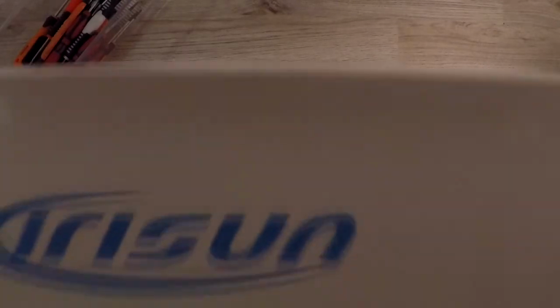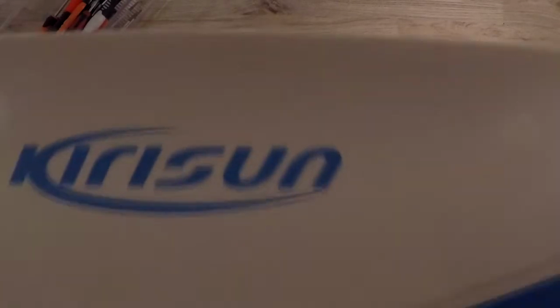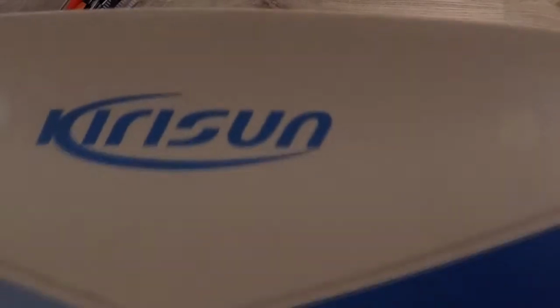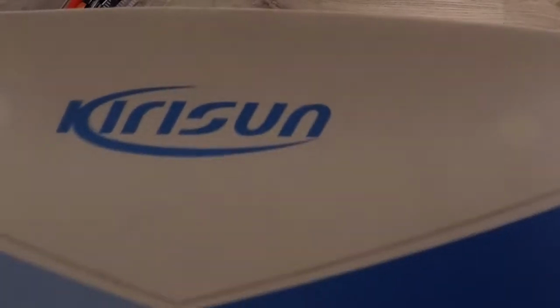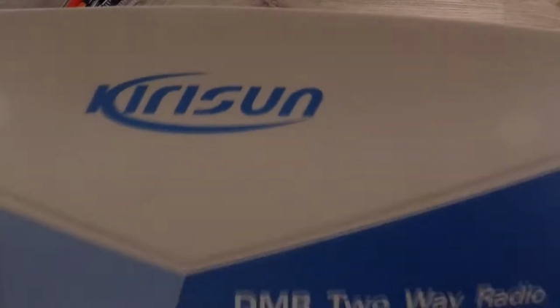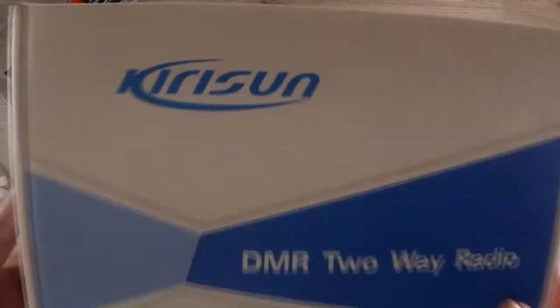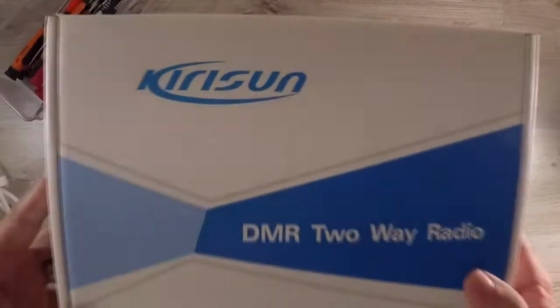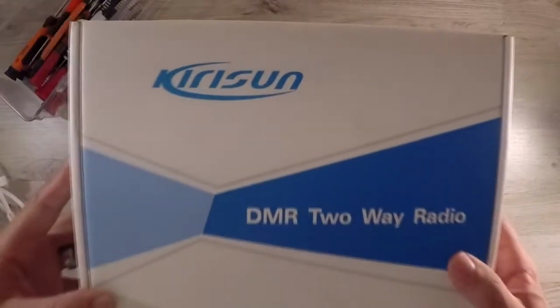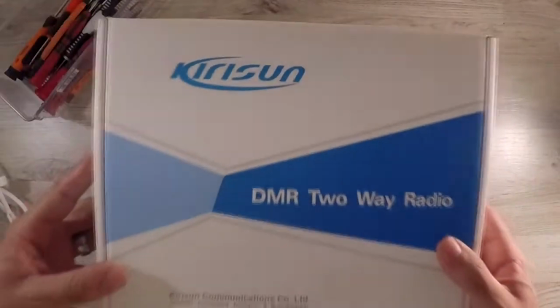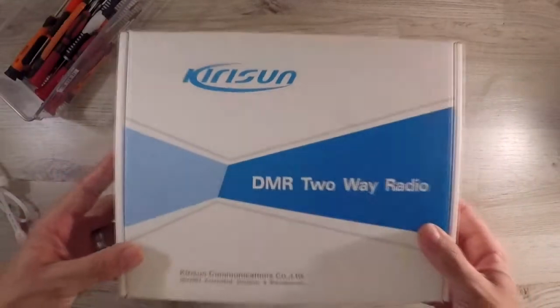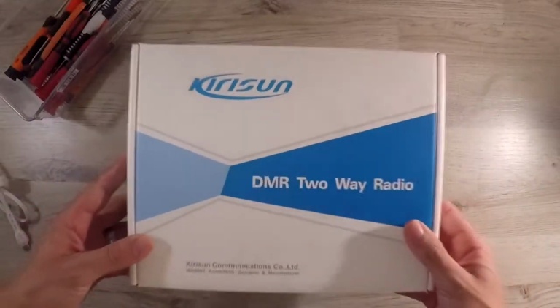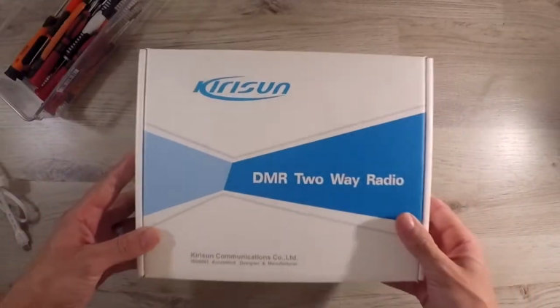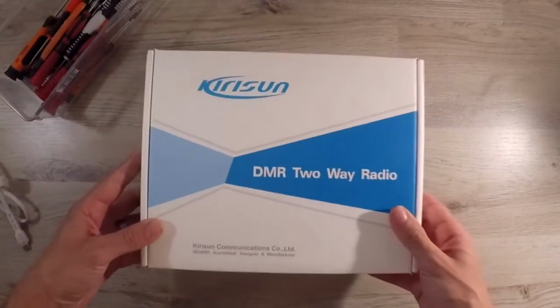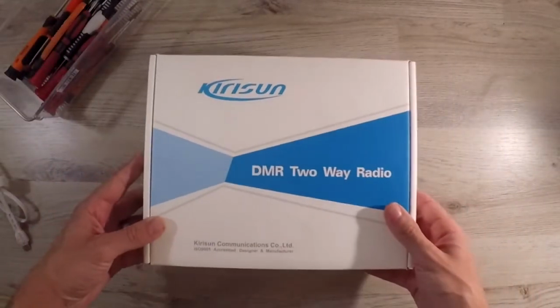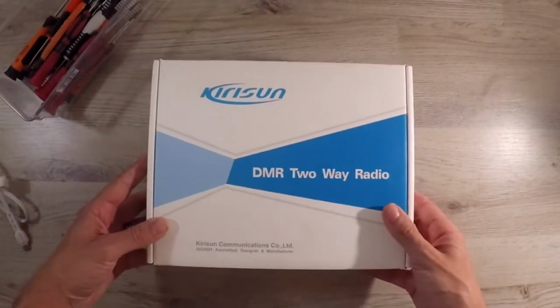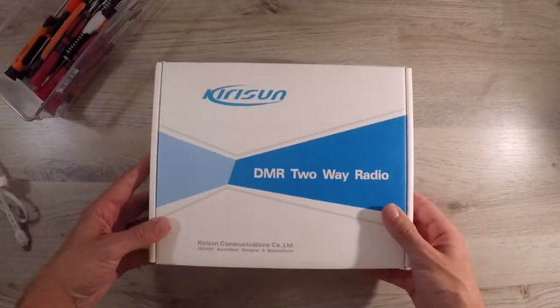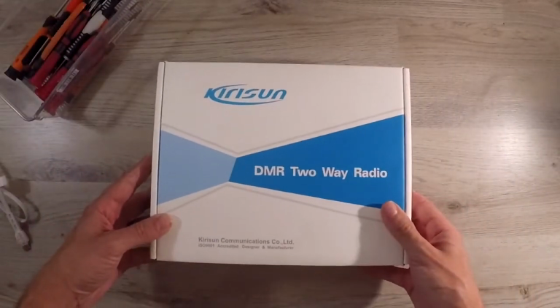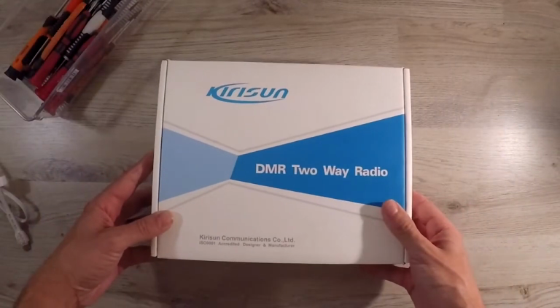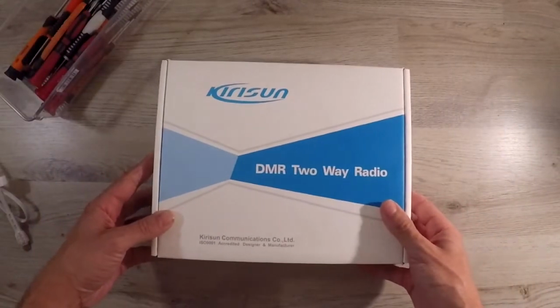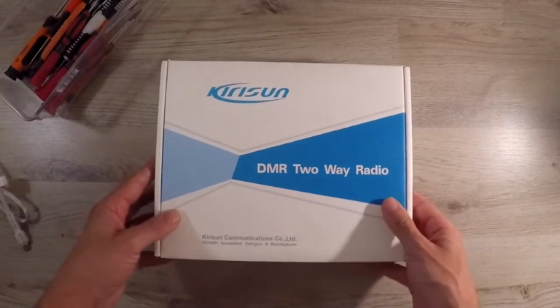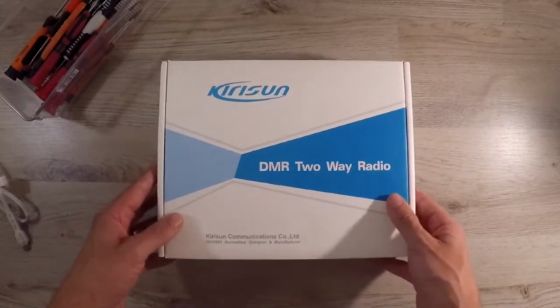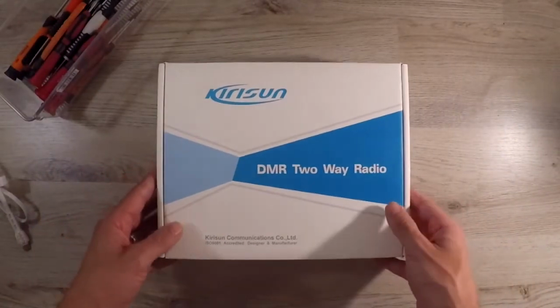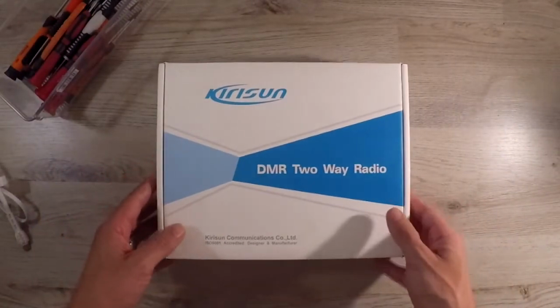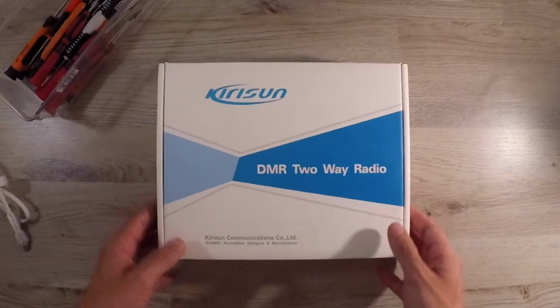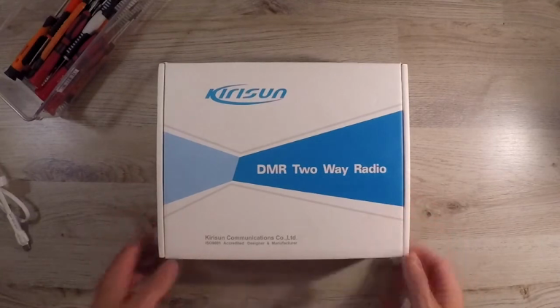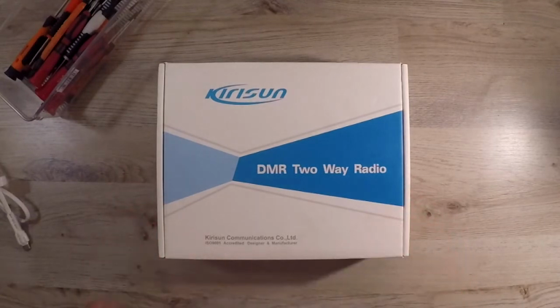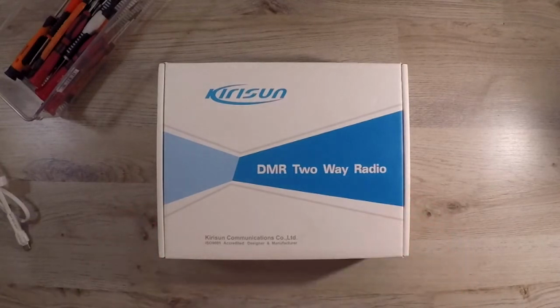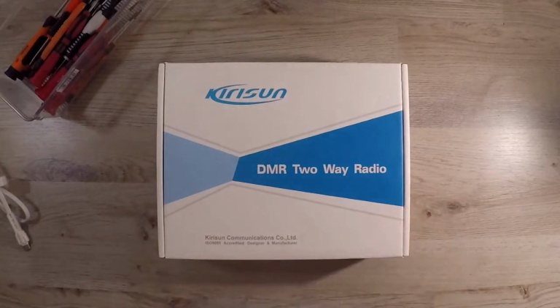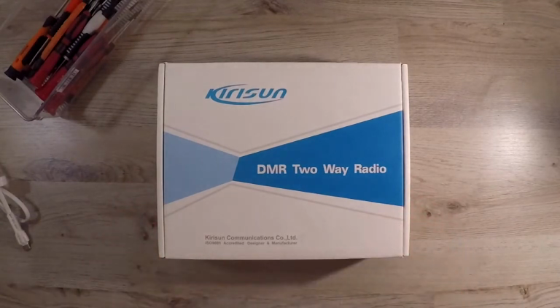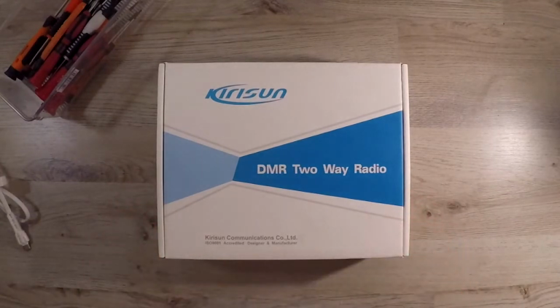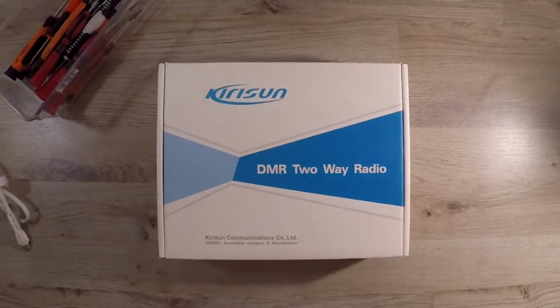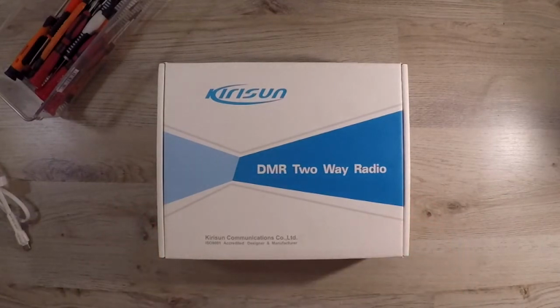In this video we're going to take a look at a digital handheld radio, the KiriSun DP405.